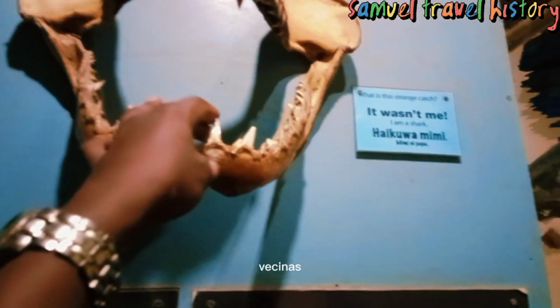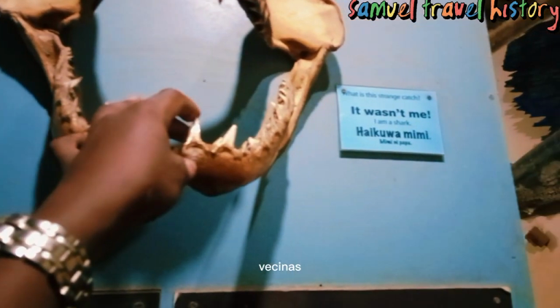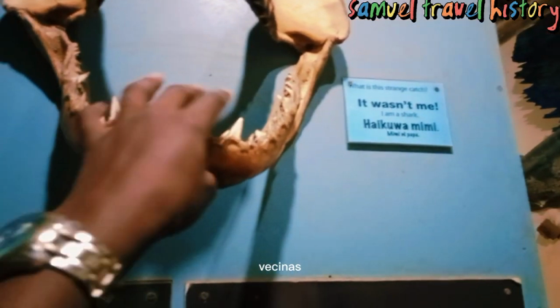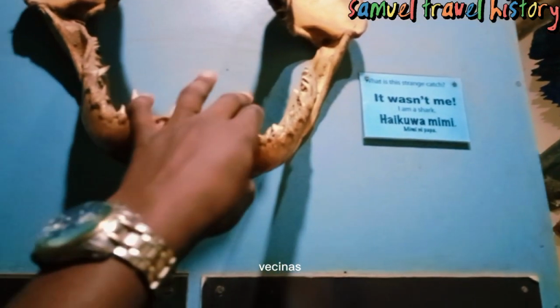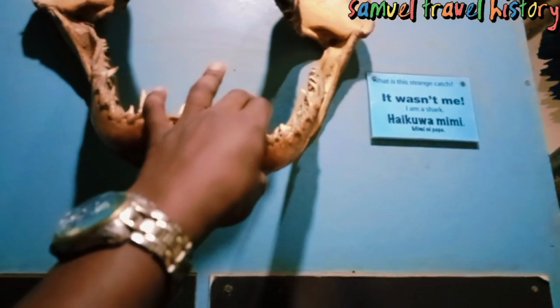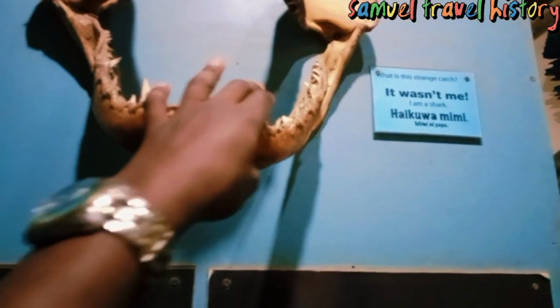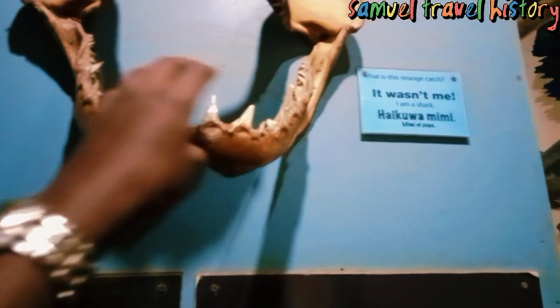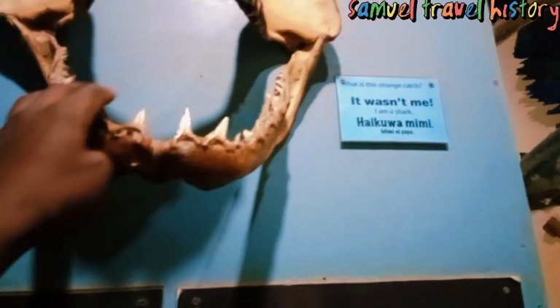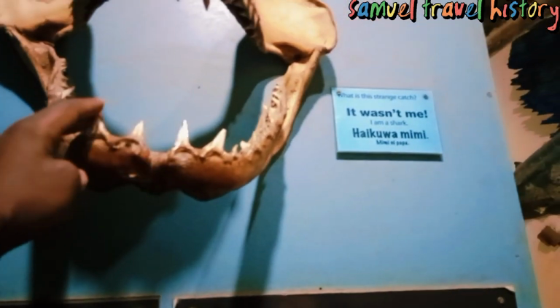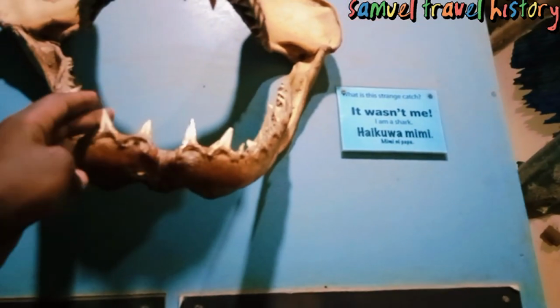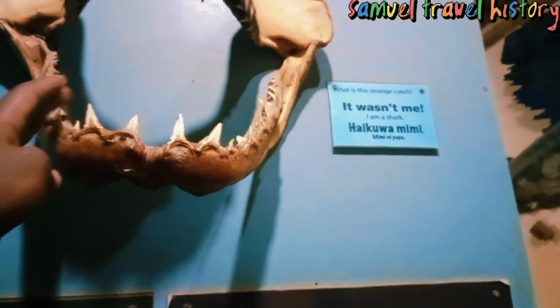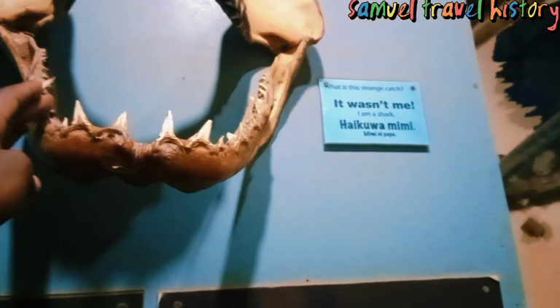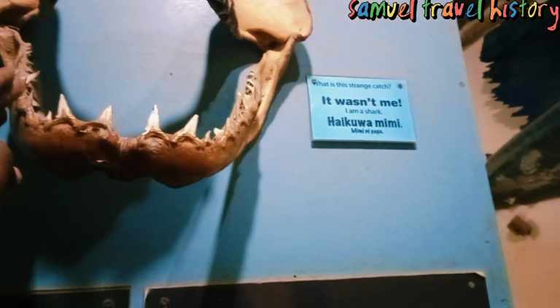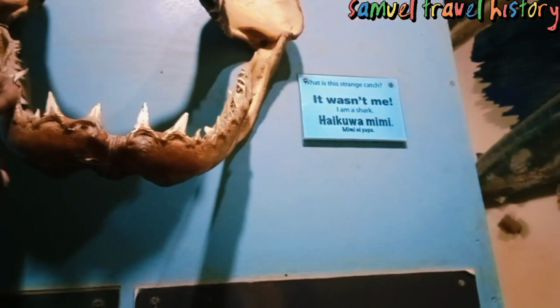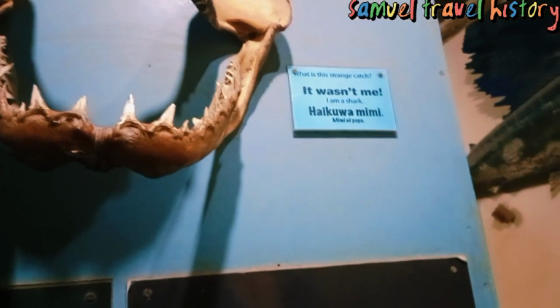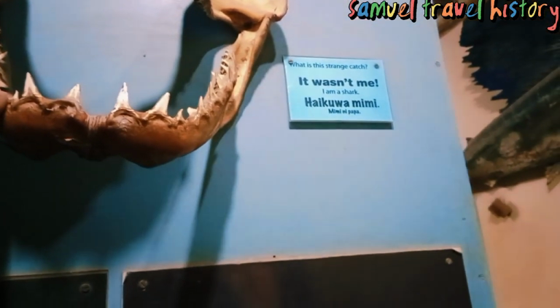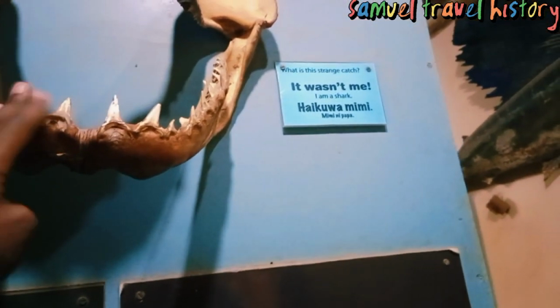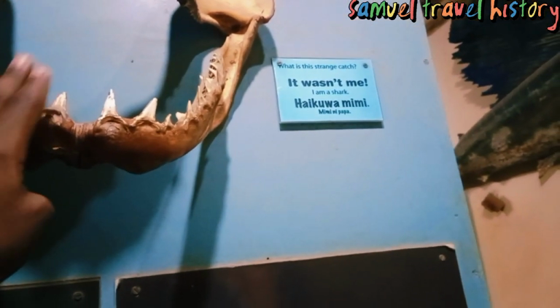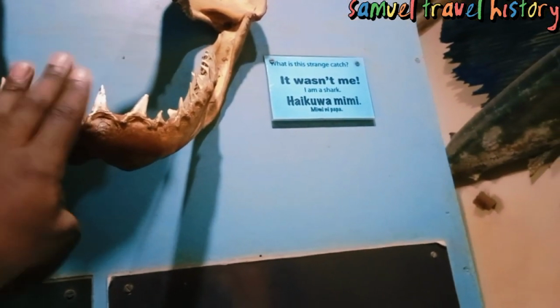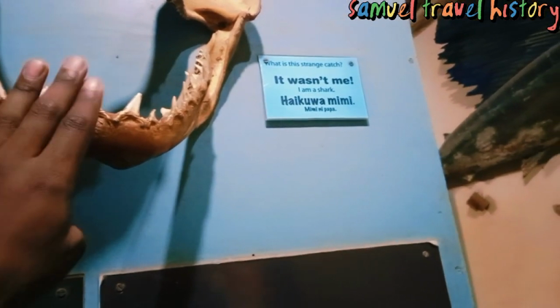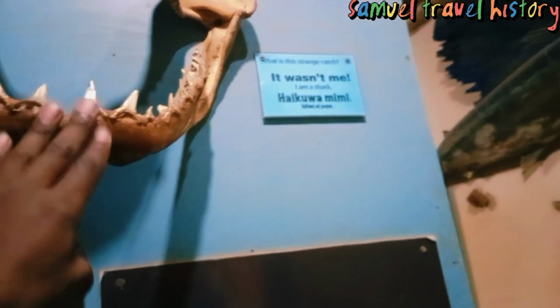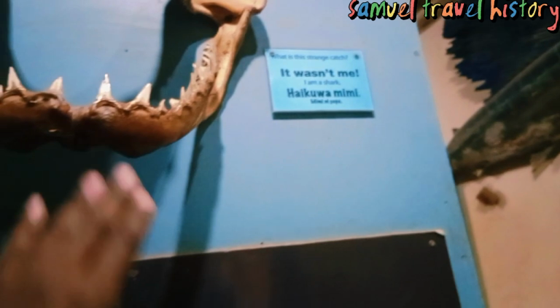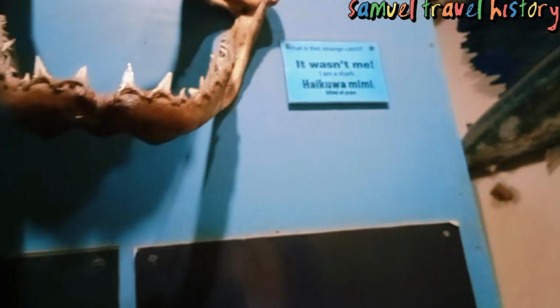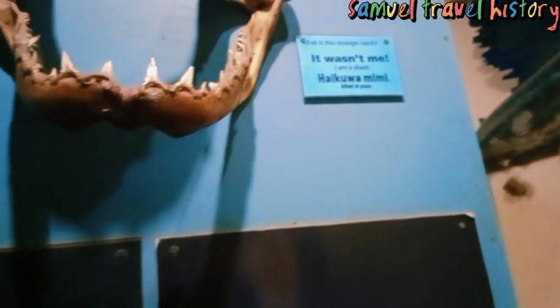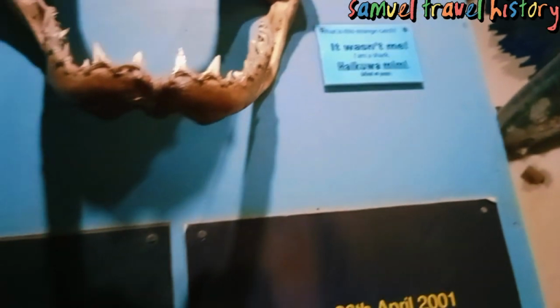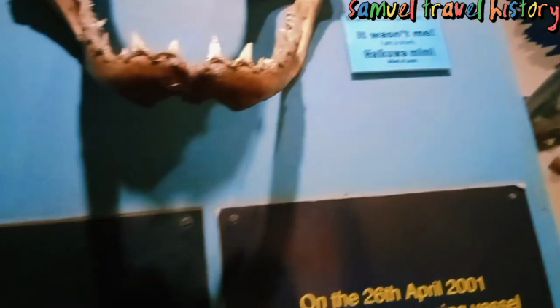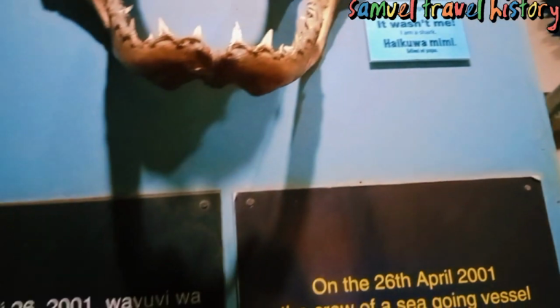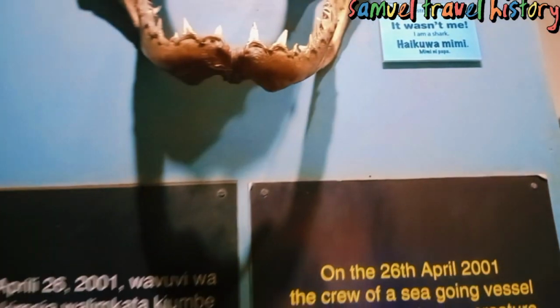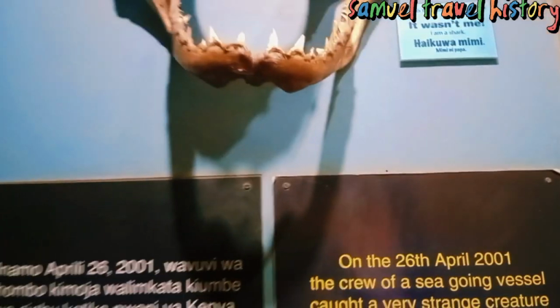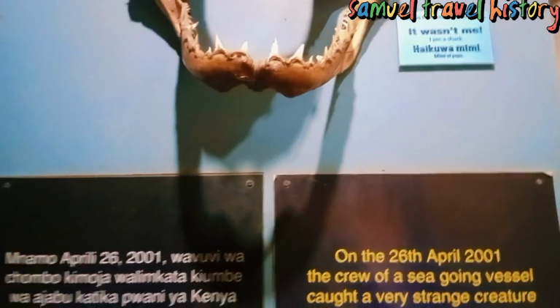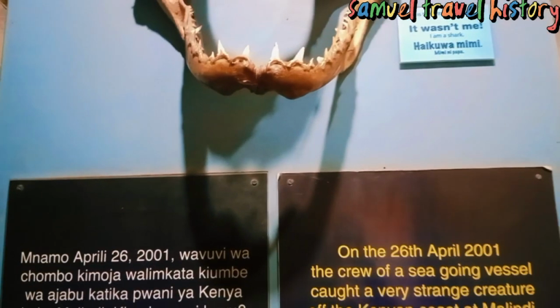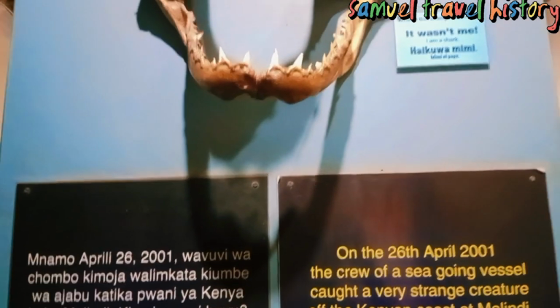The sea has very crazy things — look at this. This is the bone of a fish.